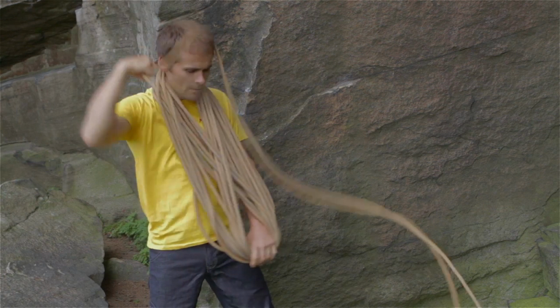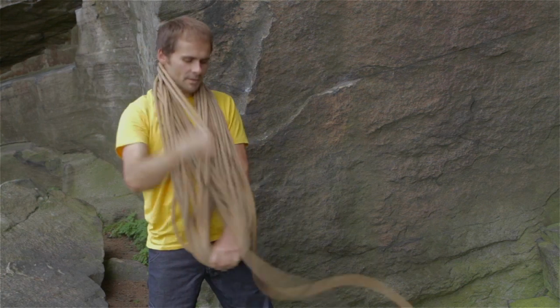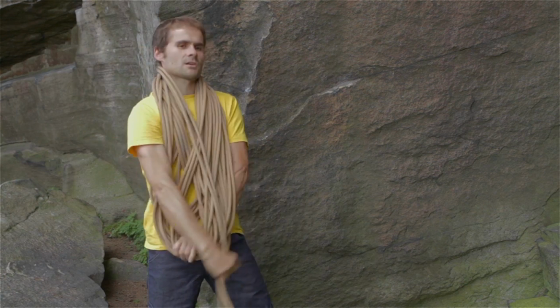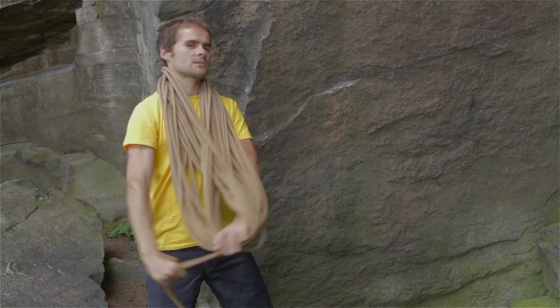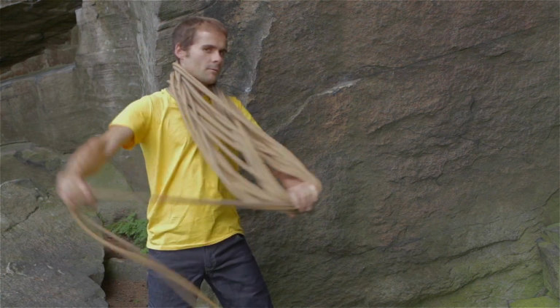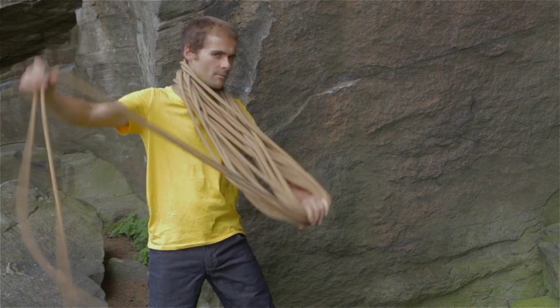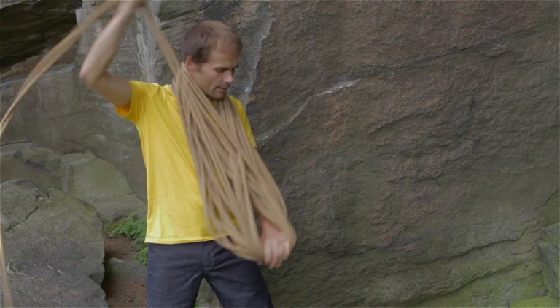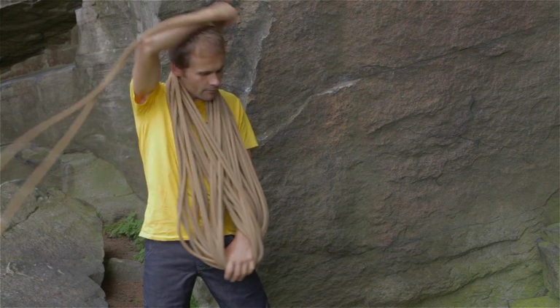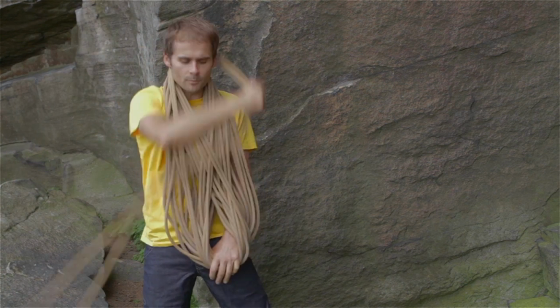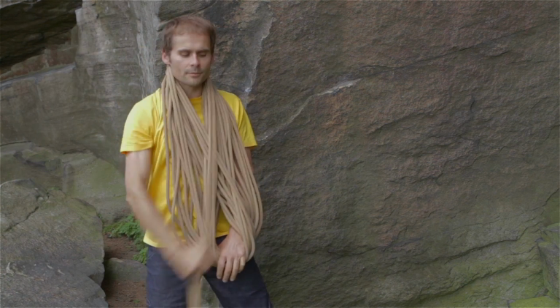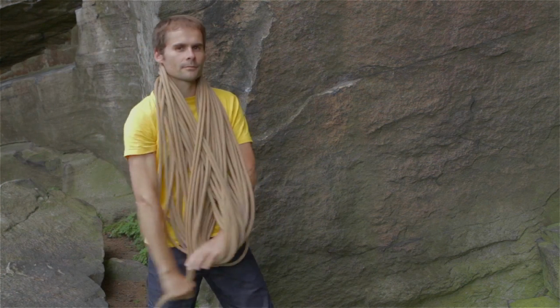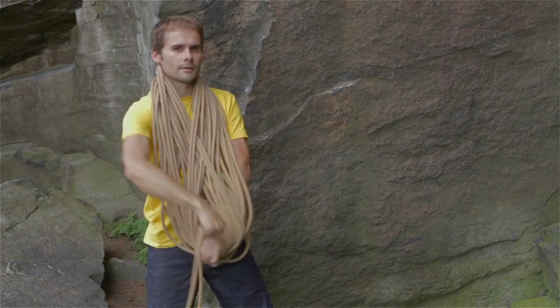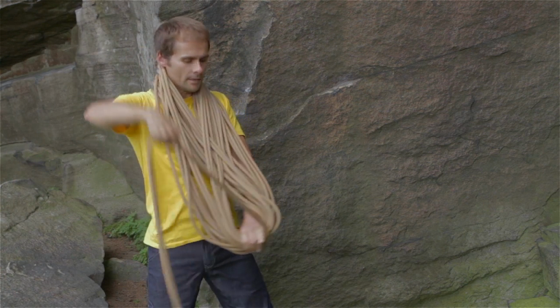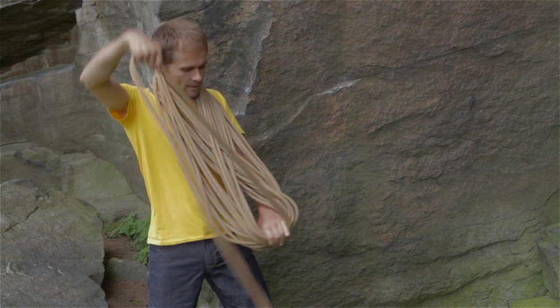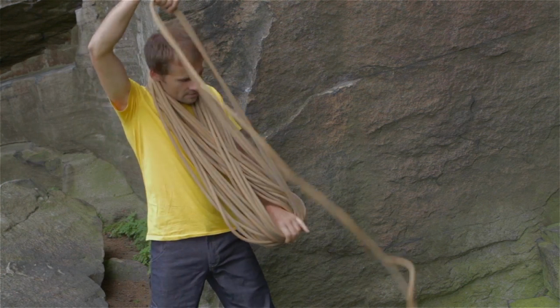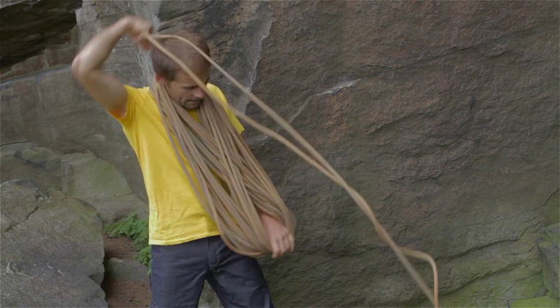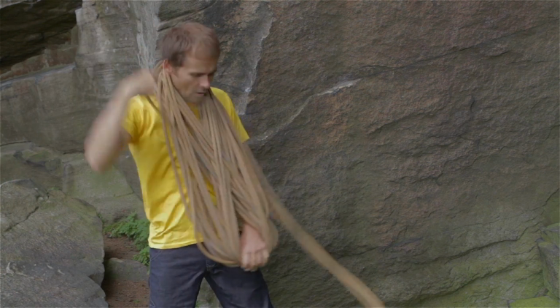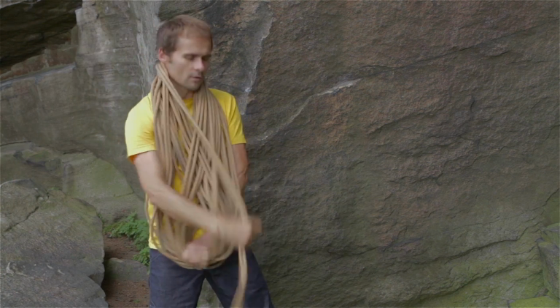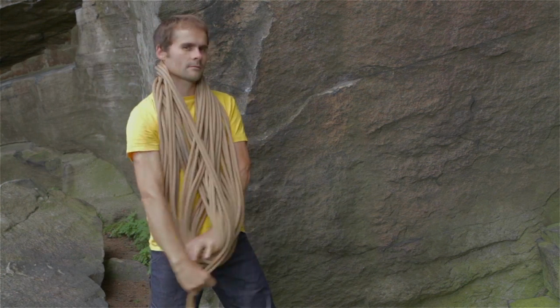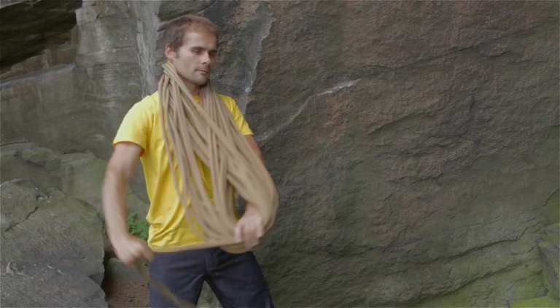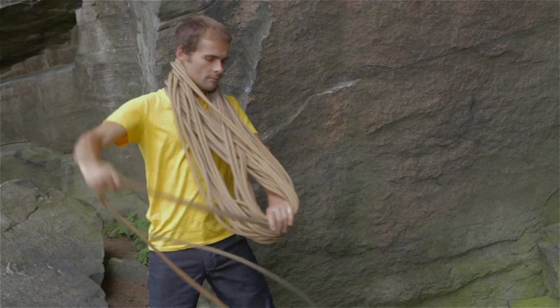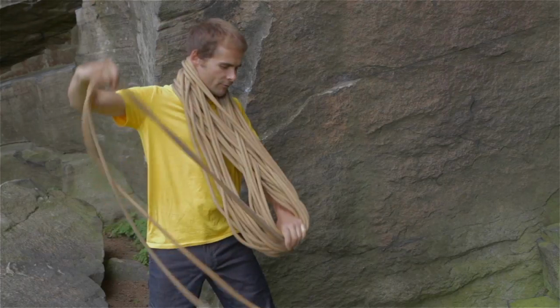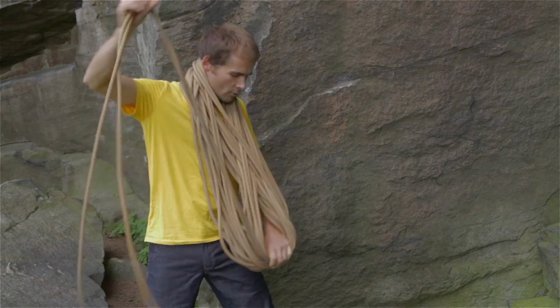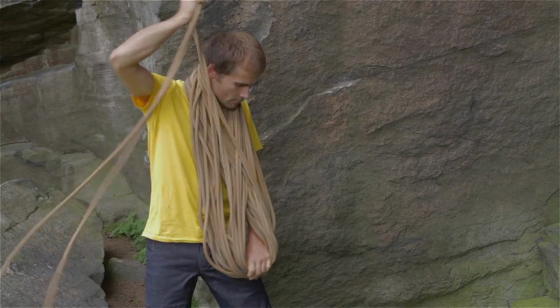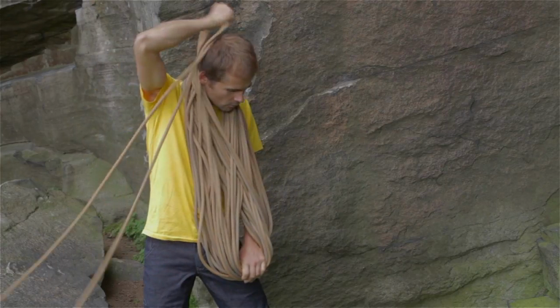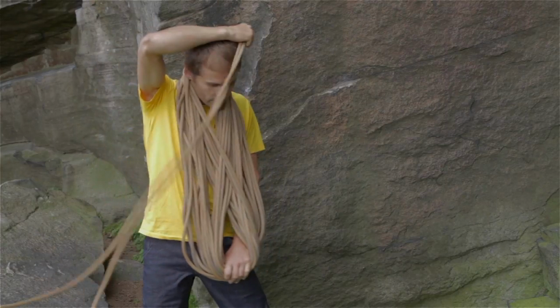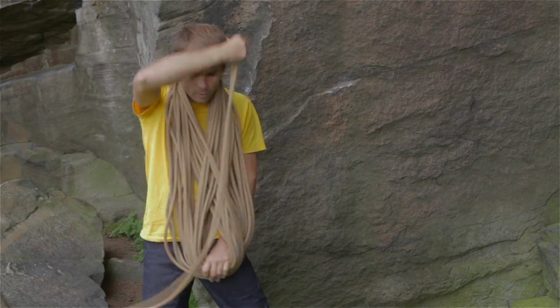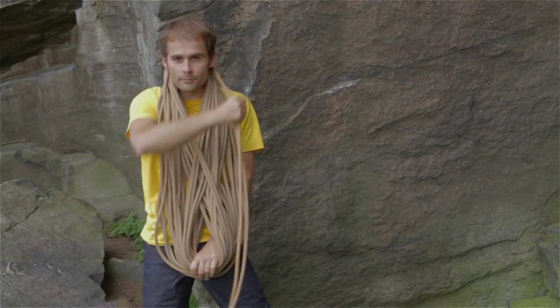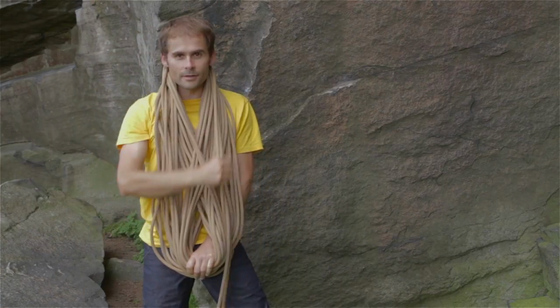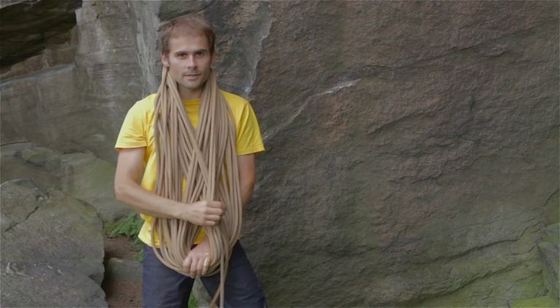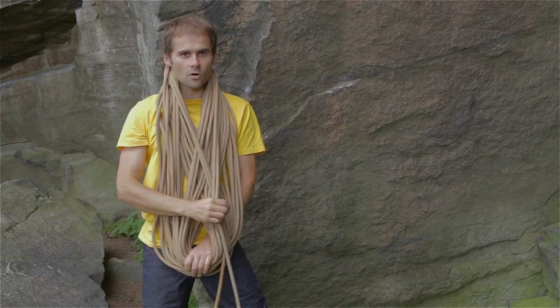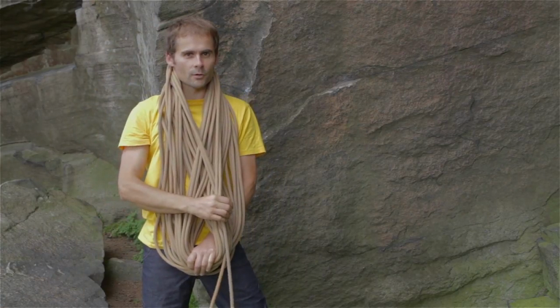By starting with the middle of the rope, it doesn't take long before all the rope is coiled.